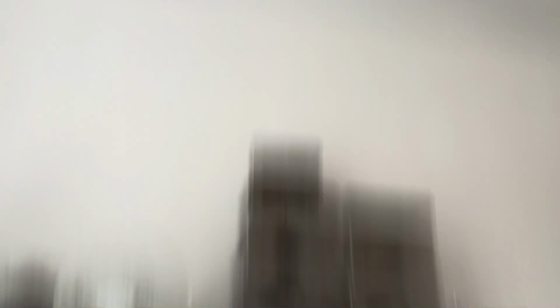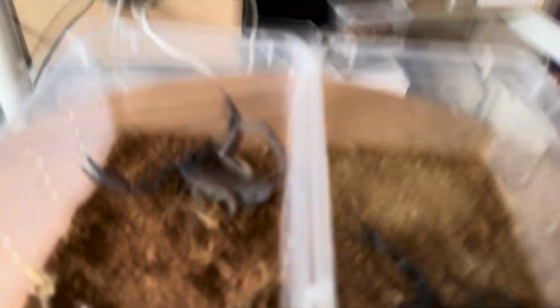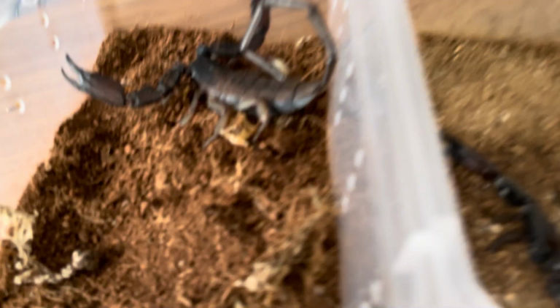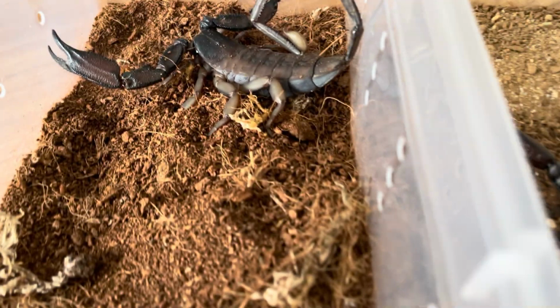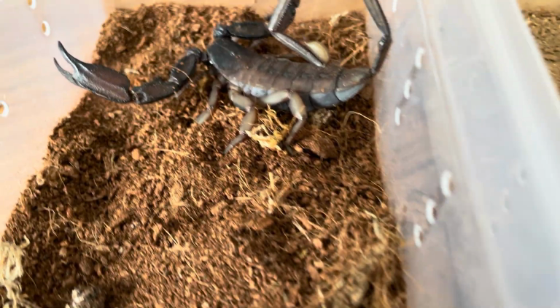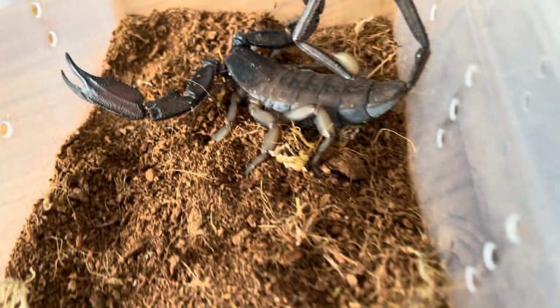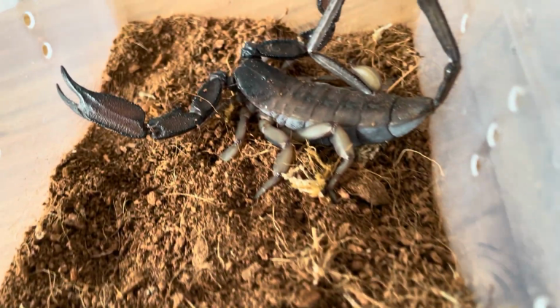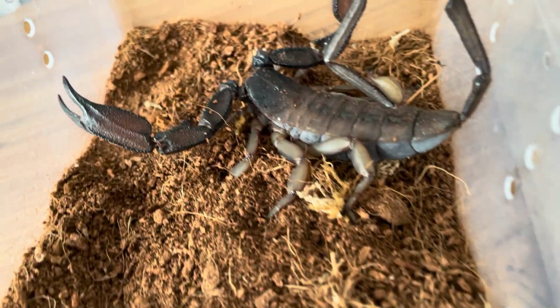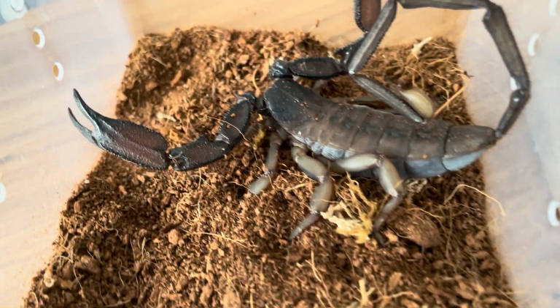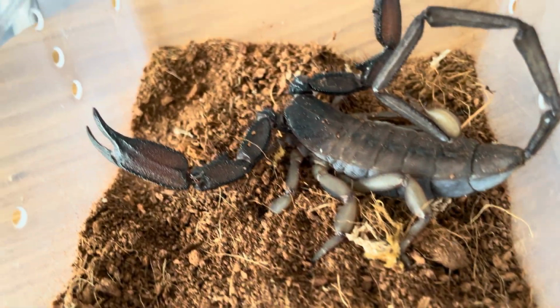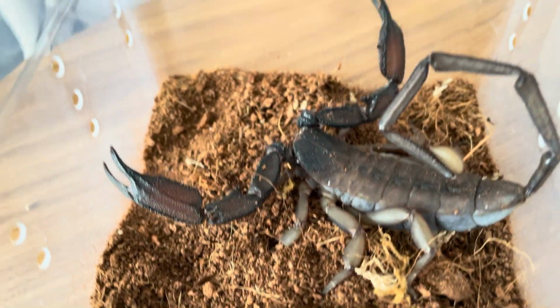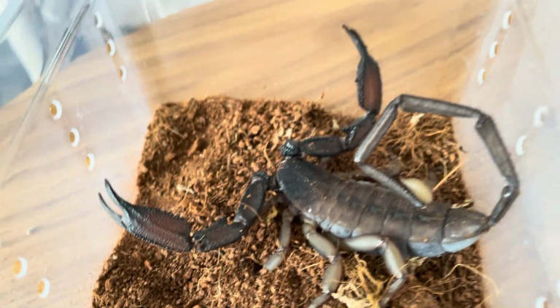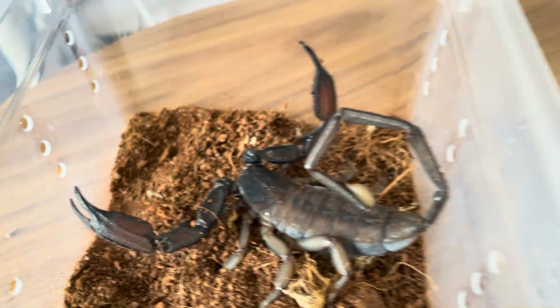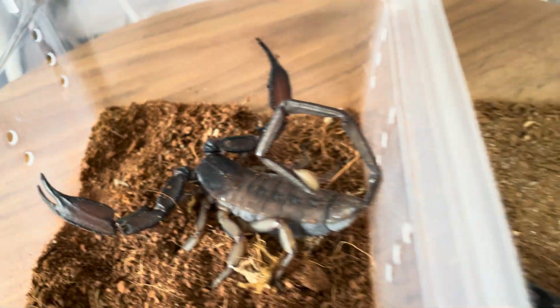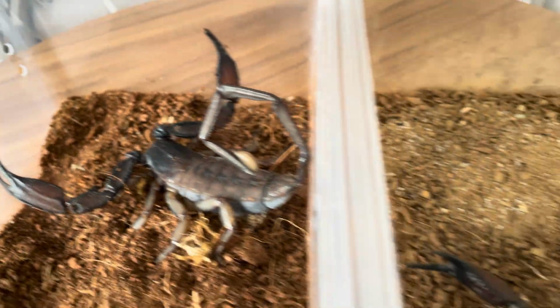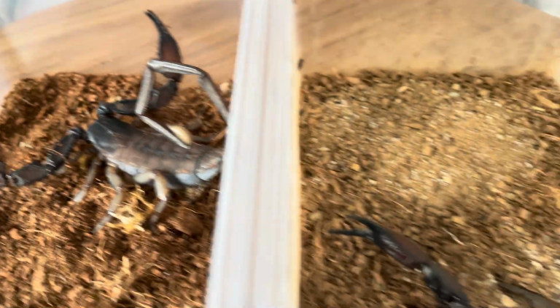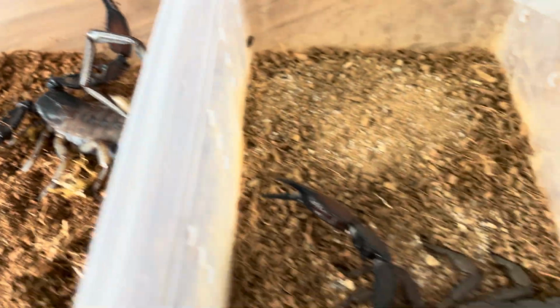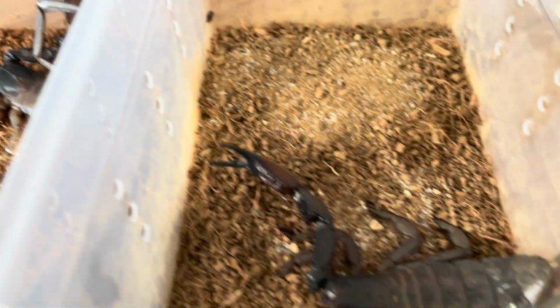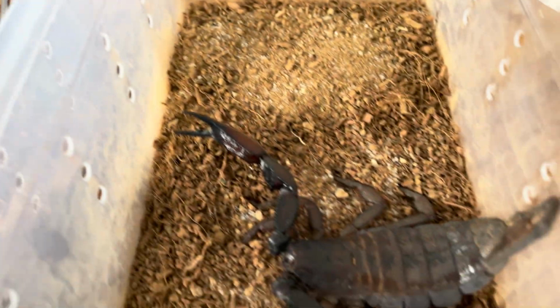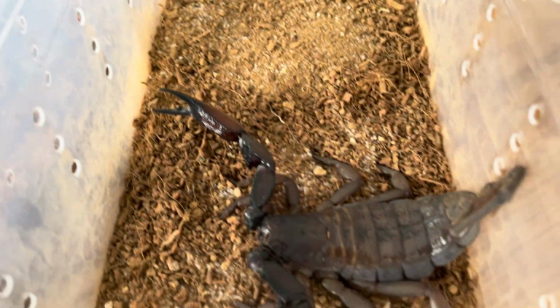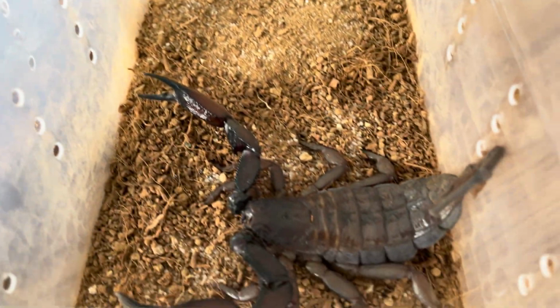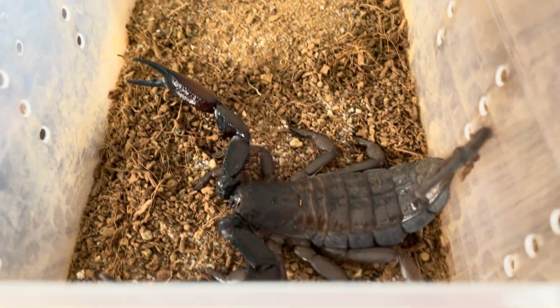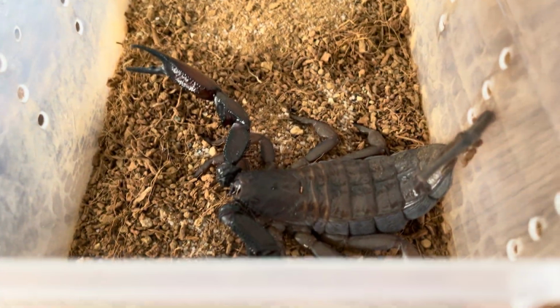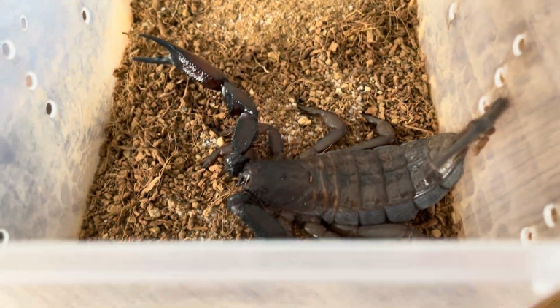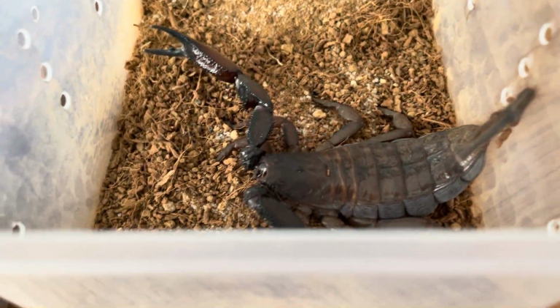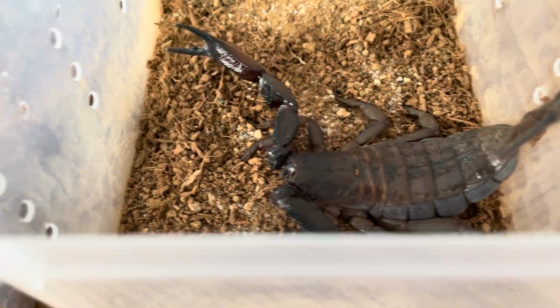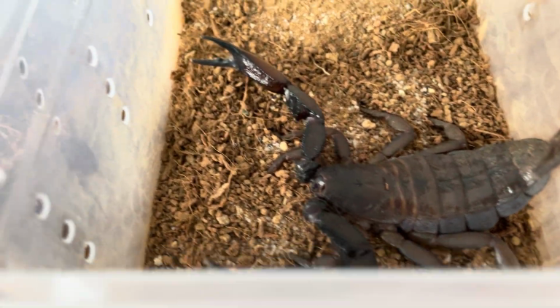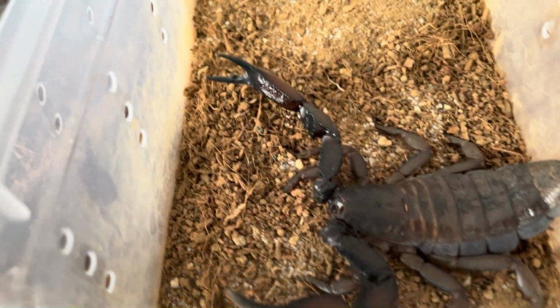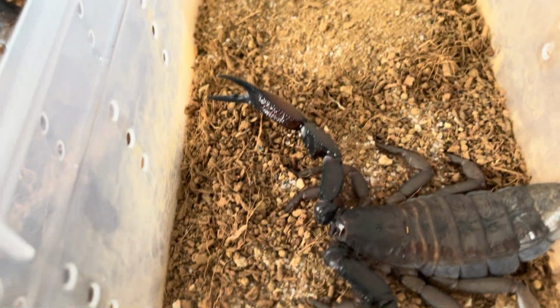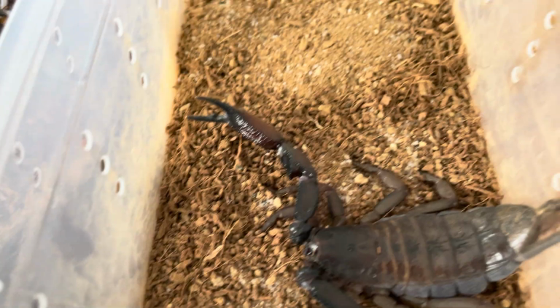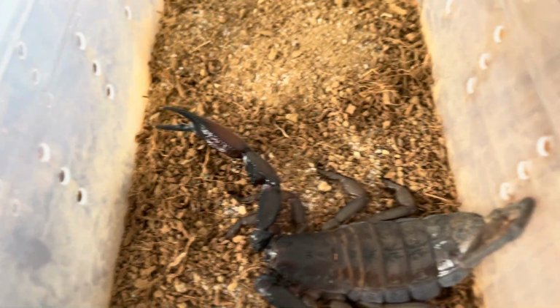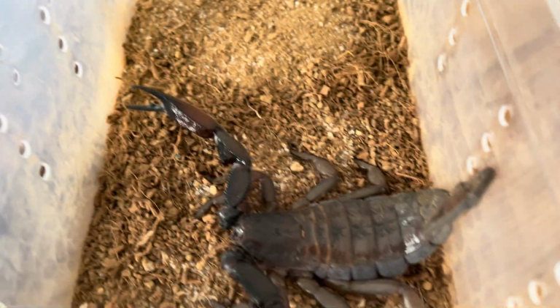Hey guys, what is up? Today we're going to be talking about Hadogenes troglodytes, which is the giant African flat rock scorpion.